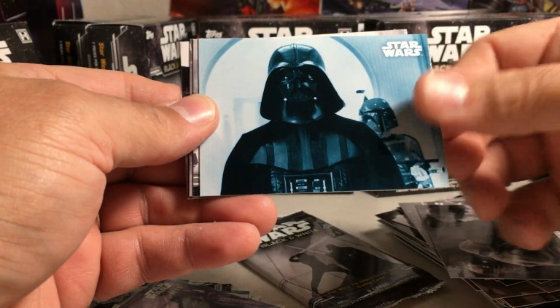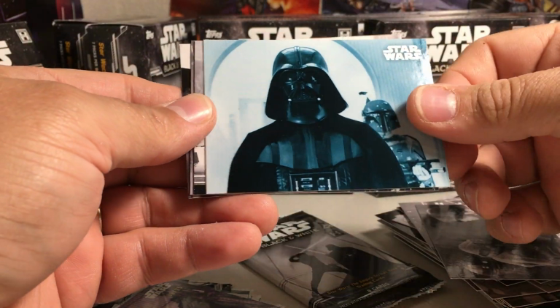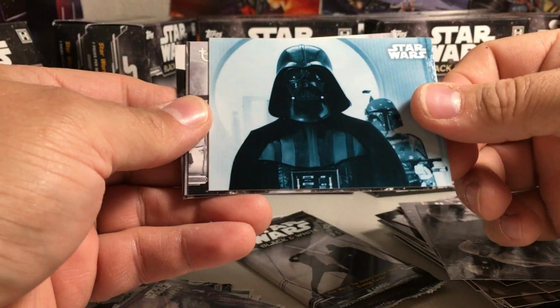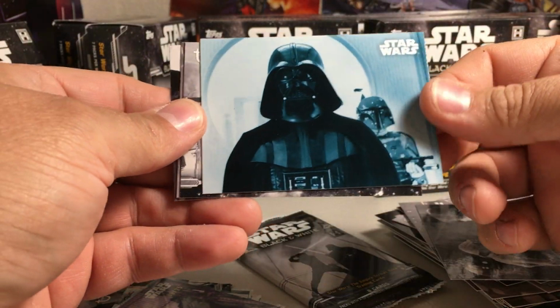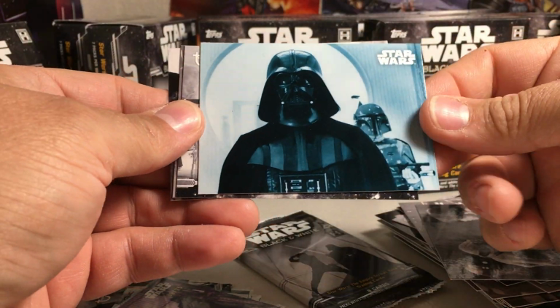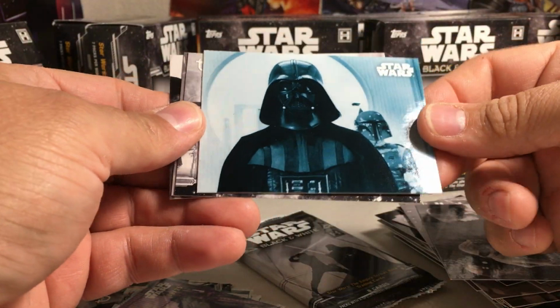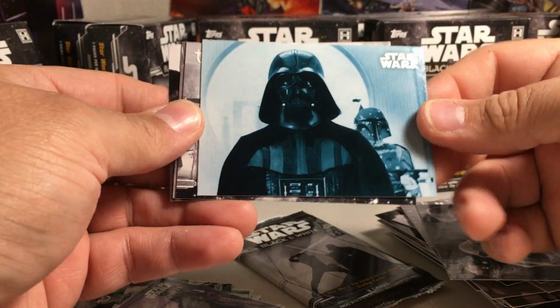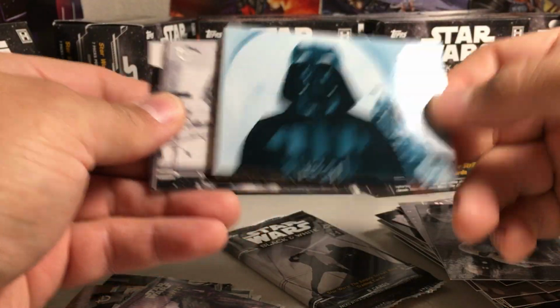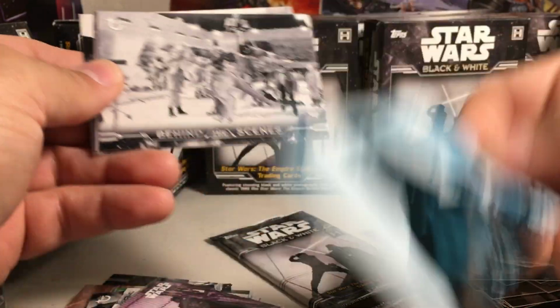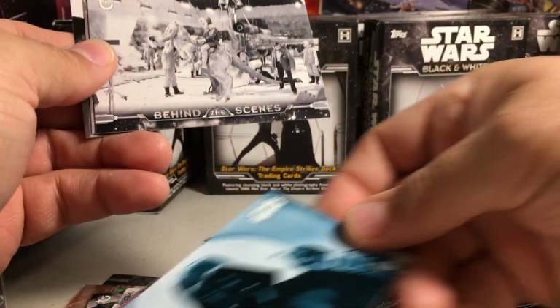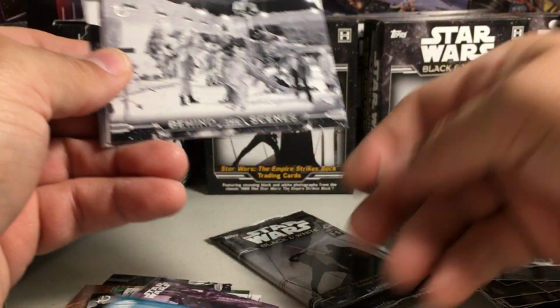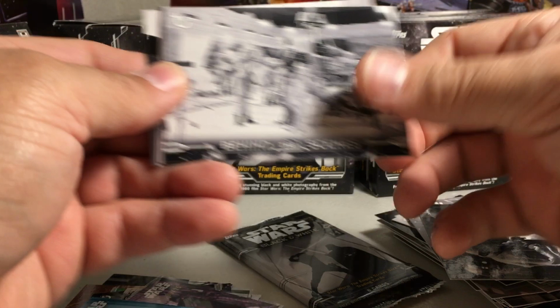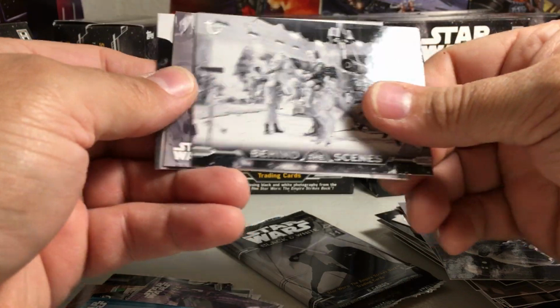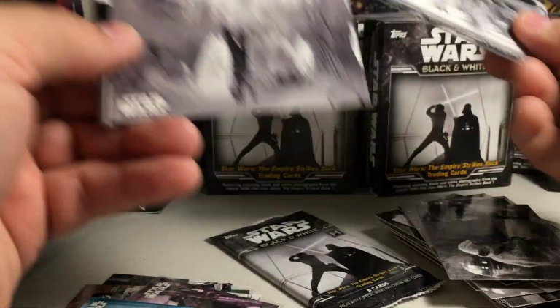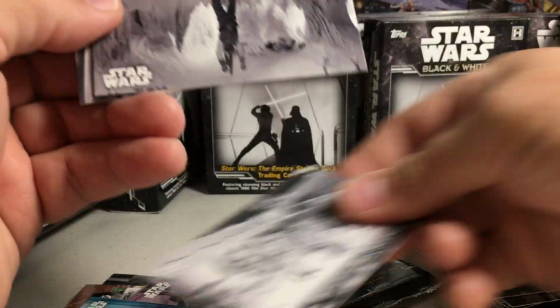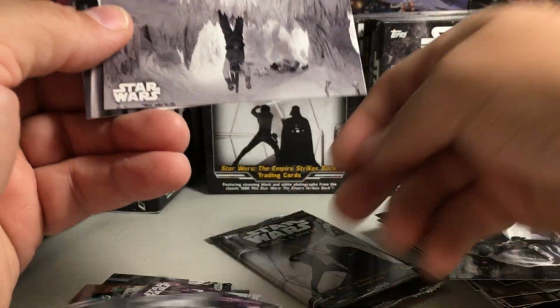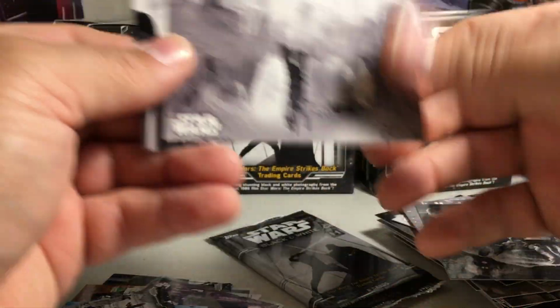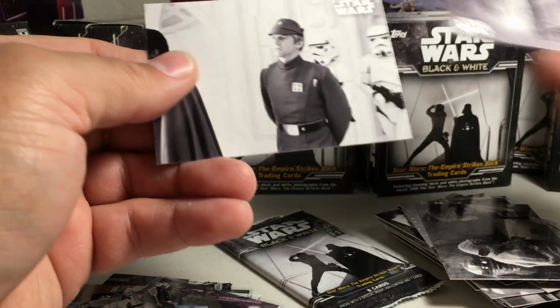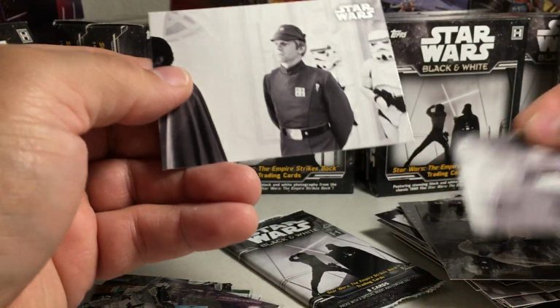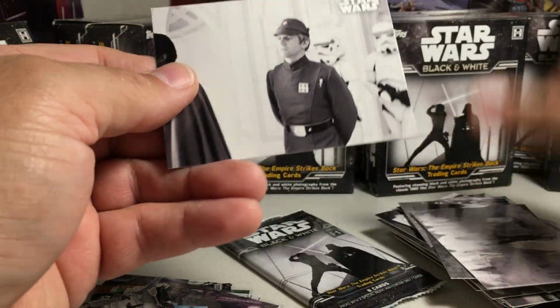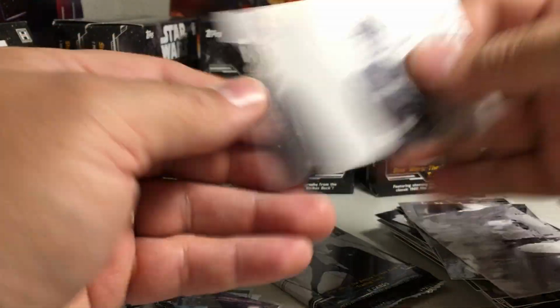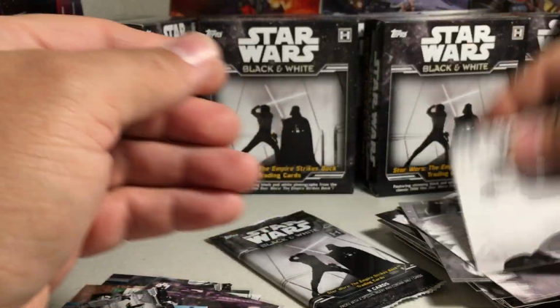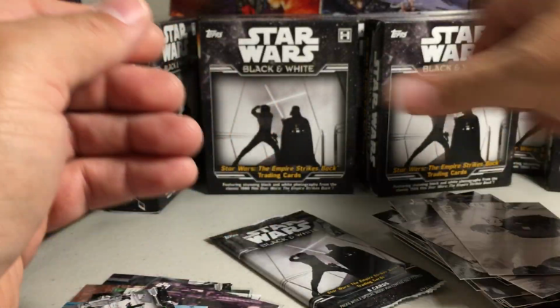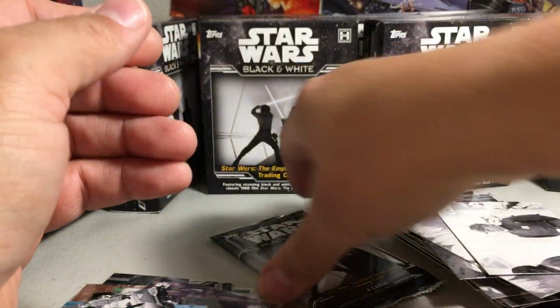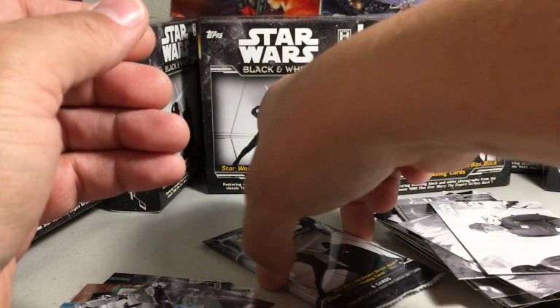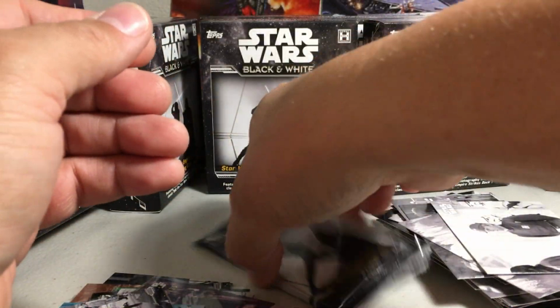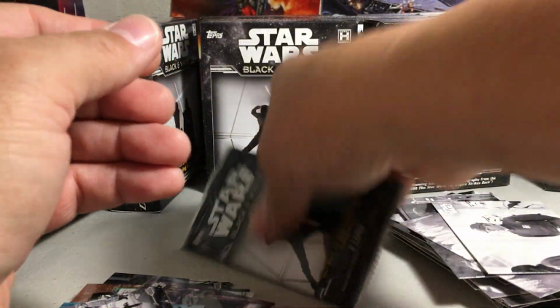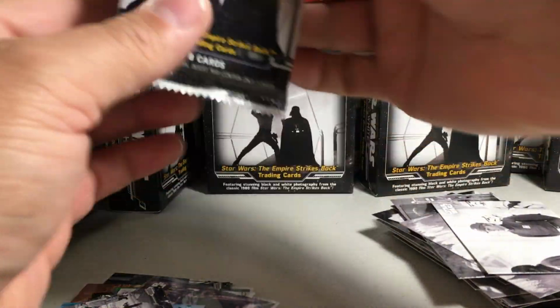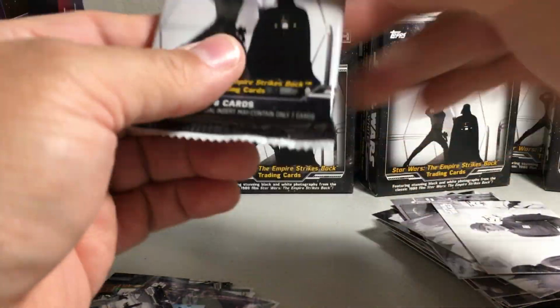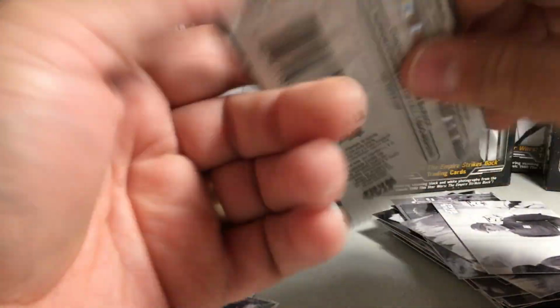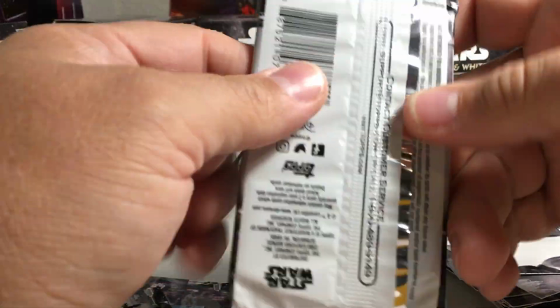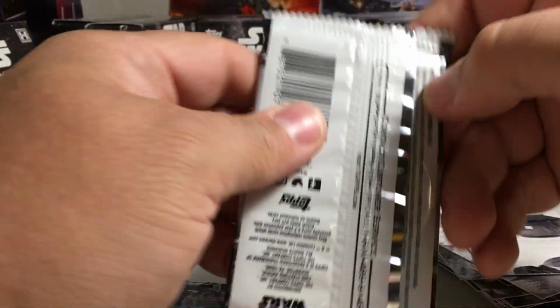That's a cool looking card. Blue parallel. Alright, our hit is right here.